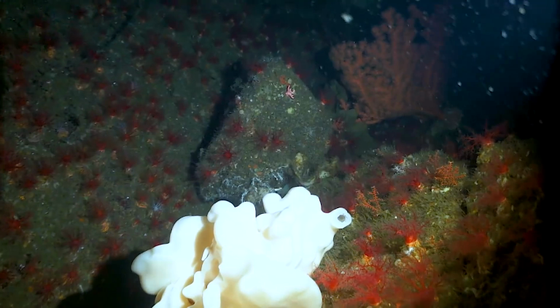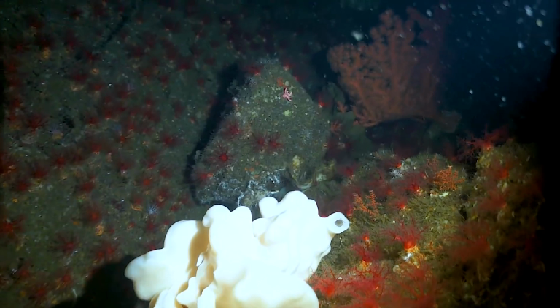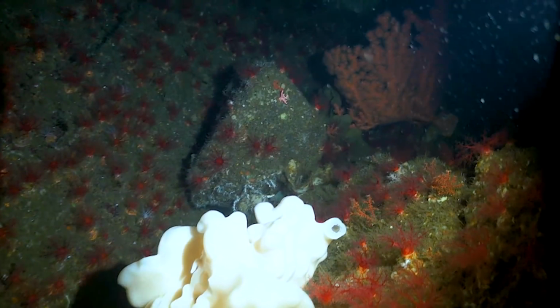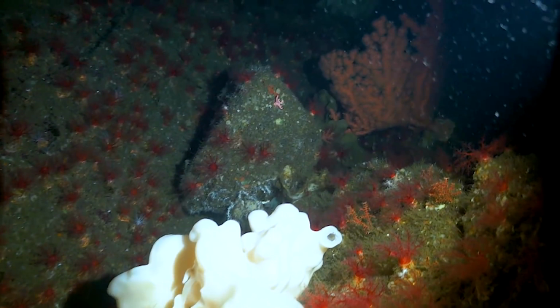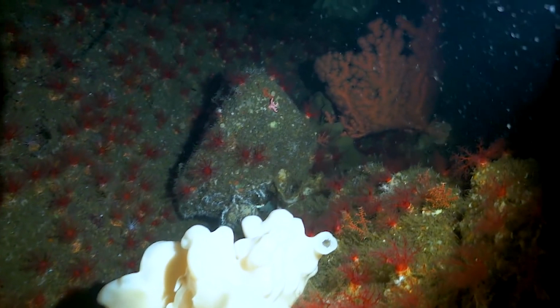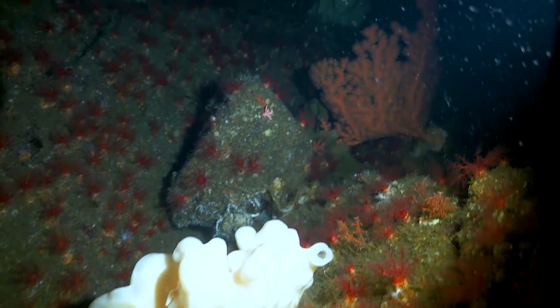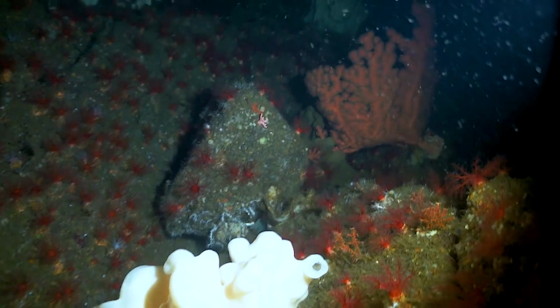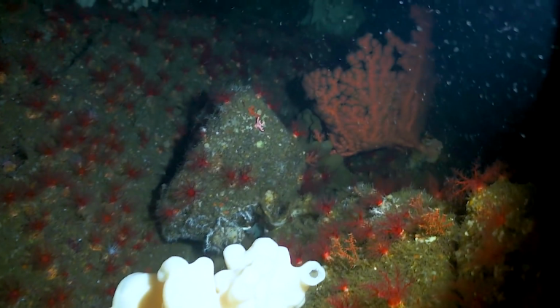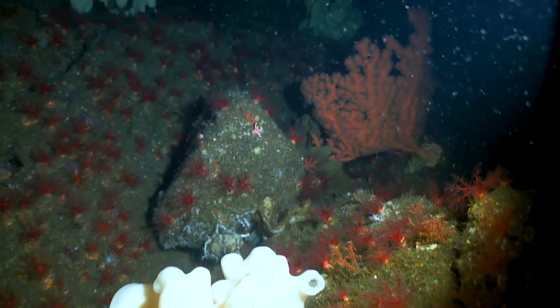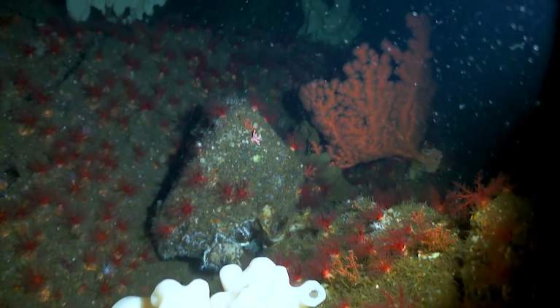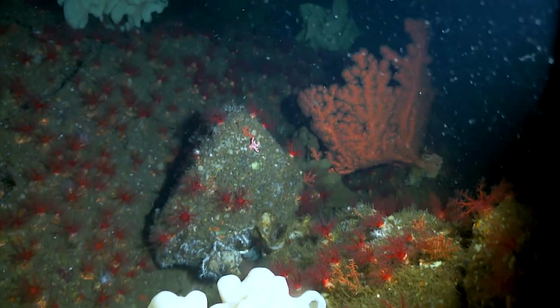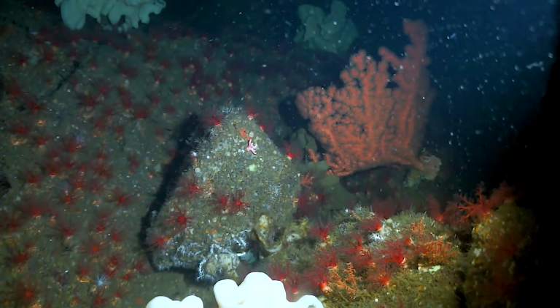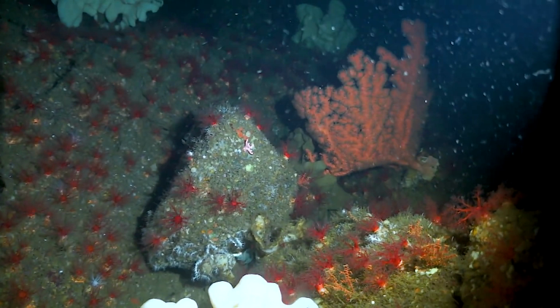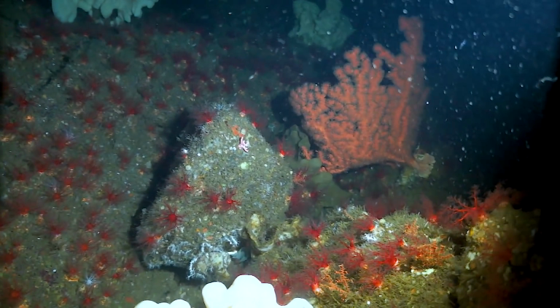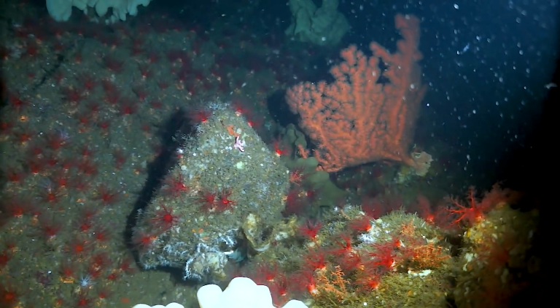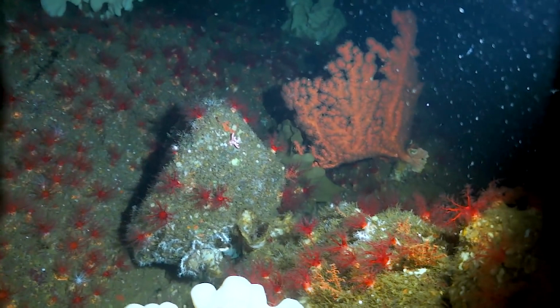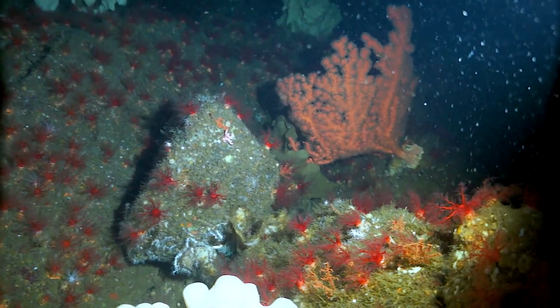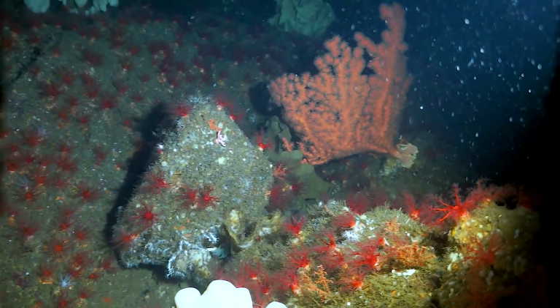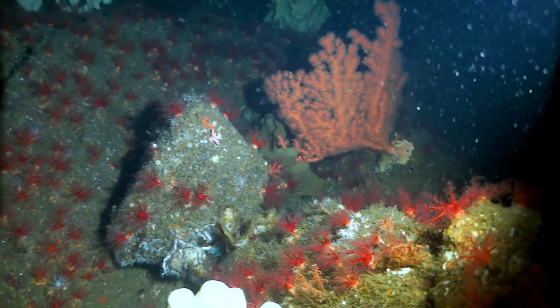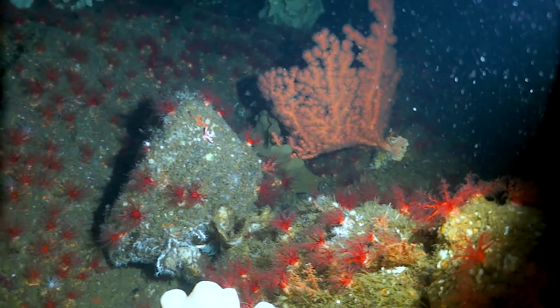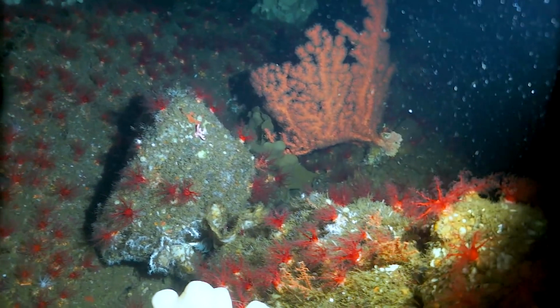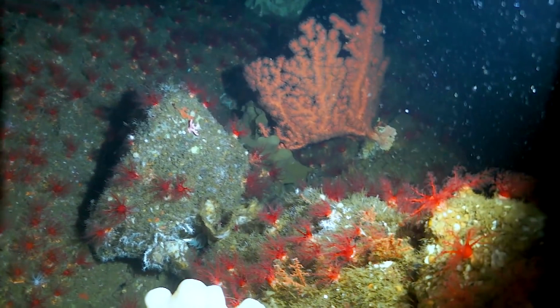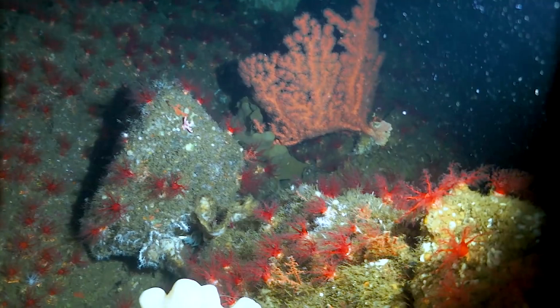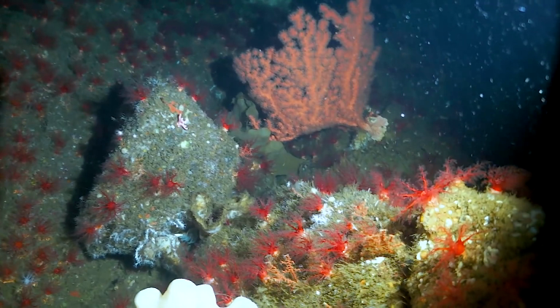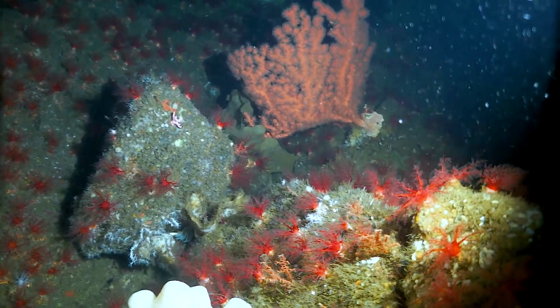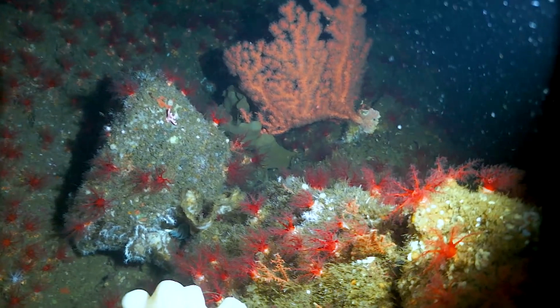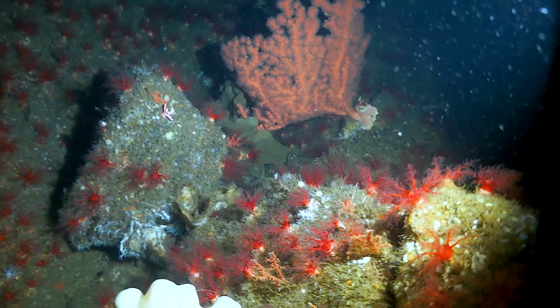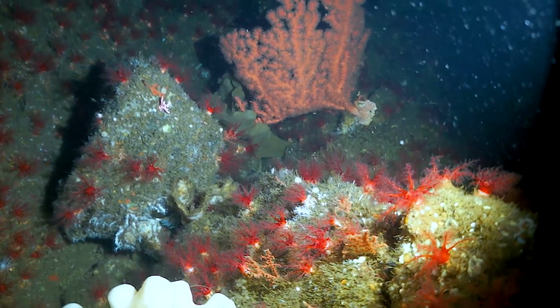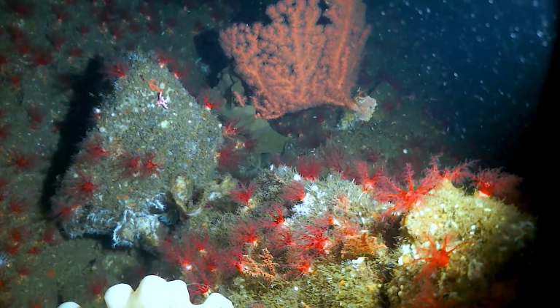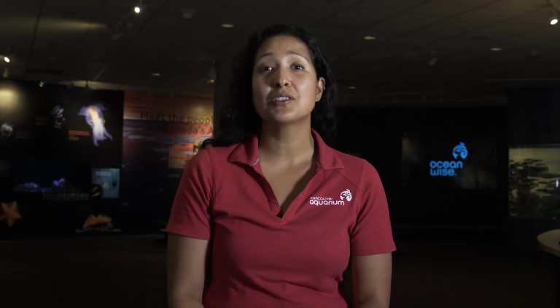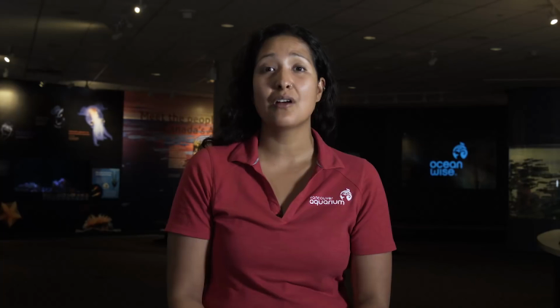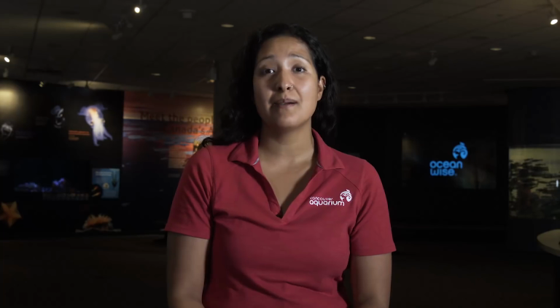Temperate corals are super important to the diversity of the ocean. It just completes that circle of life for animals that rely on these areas as places for them to grow up.